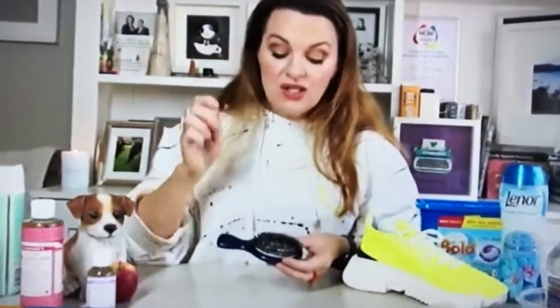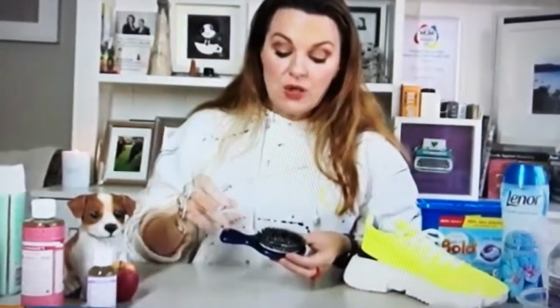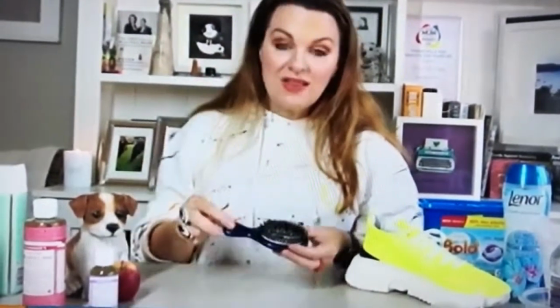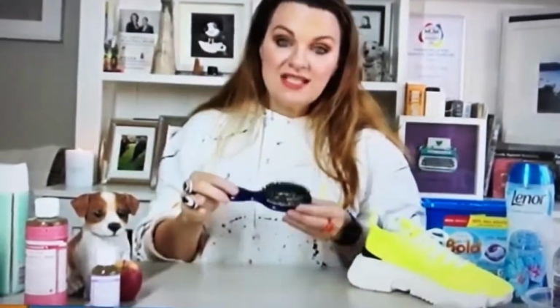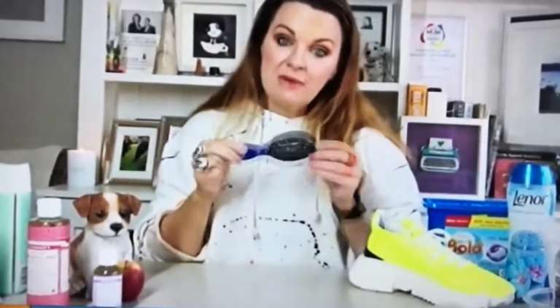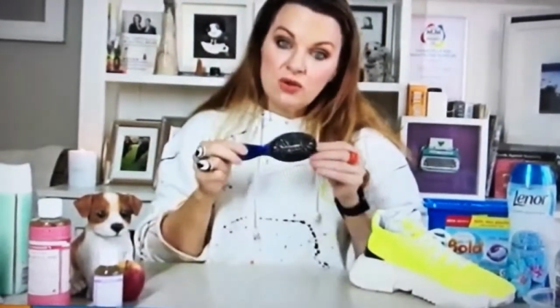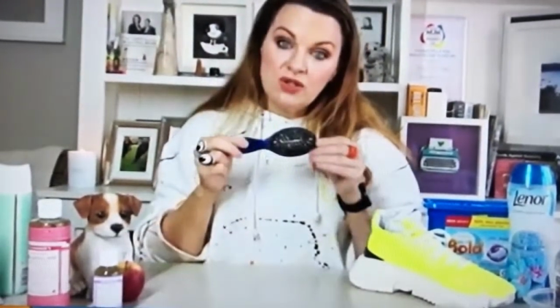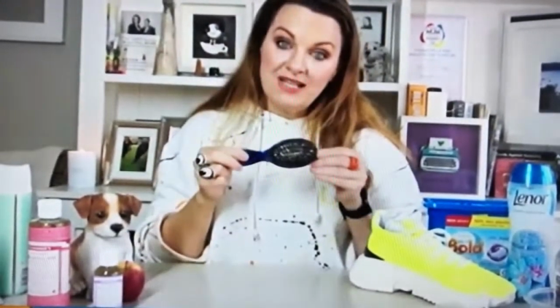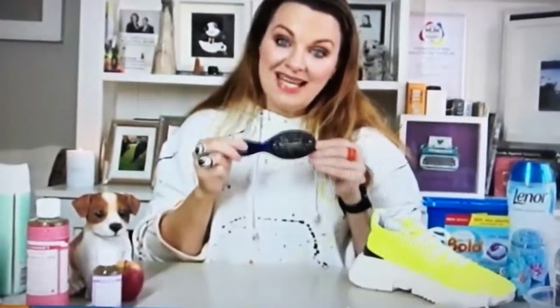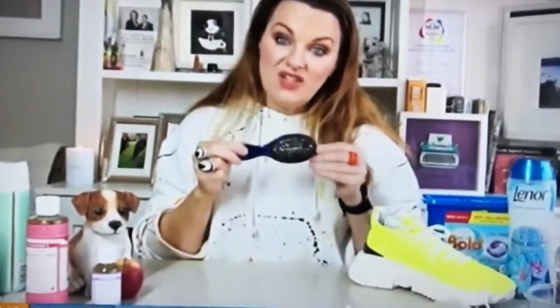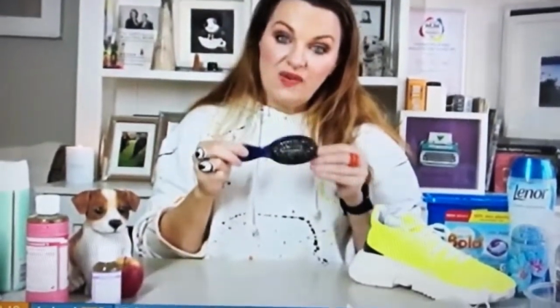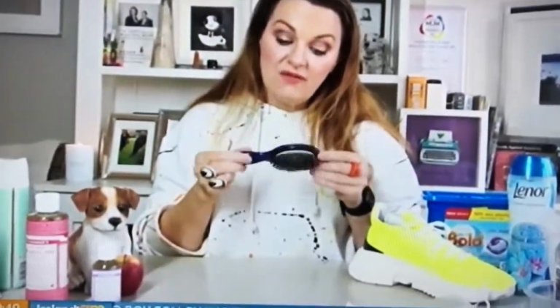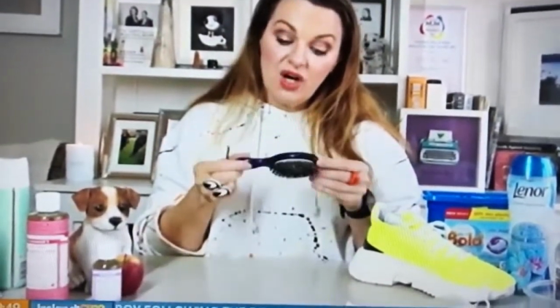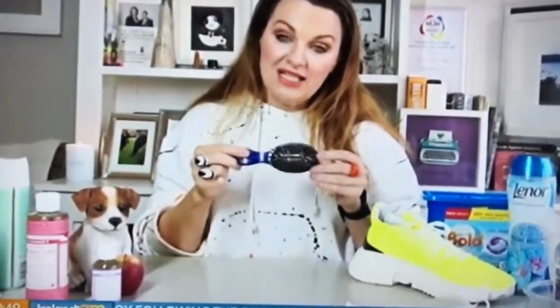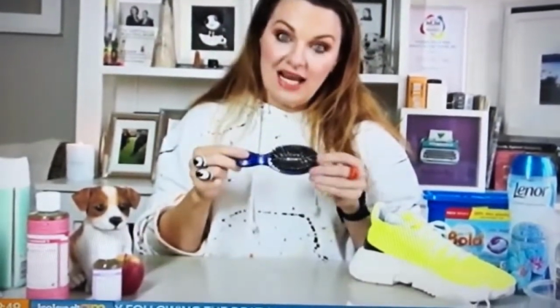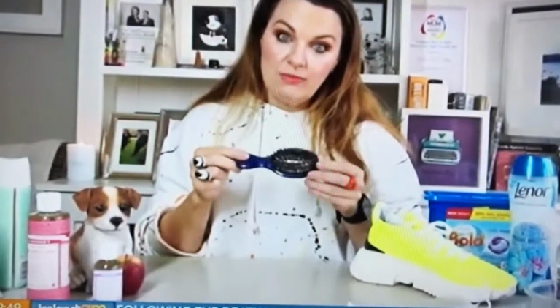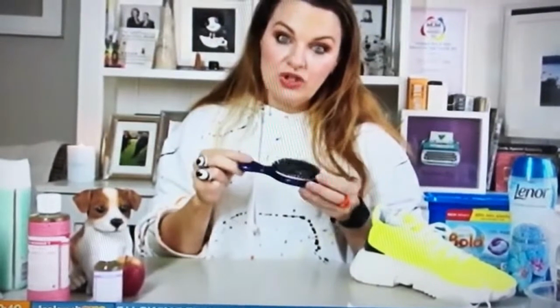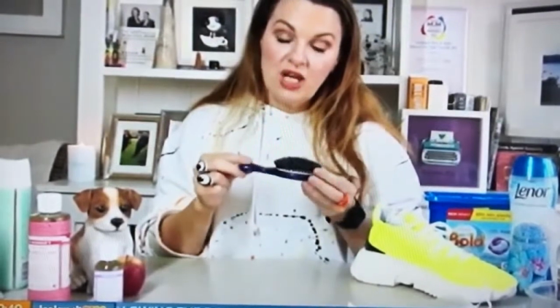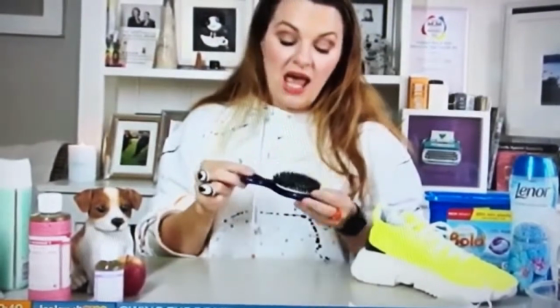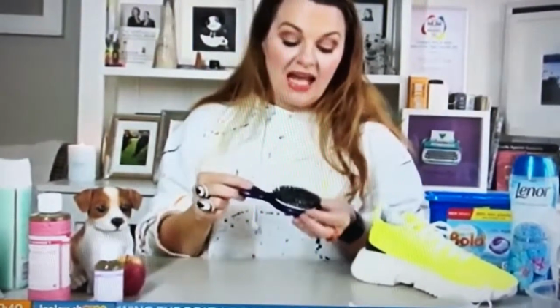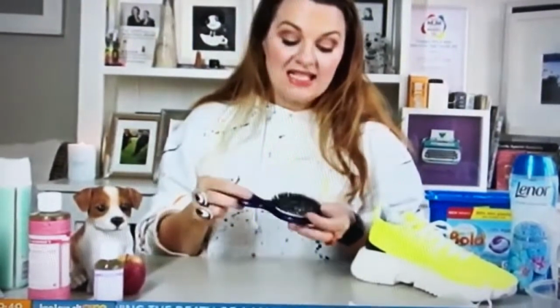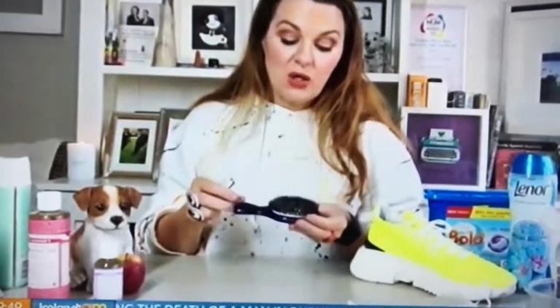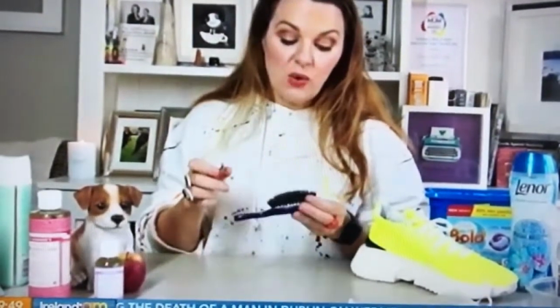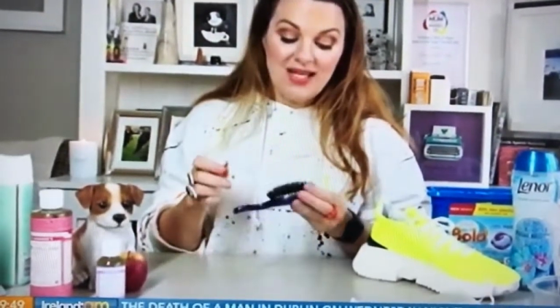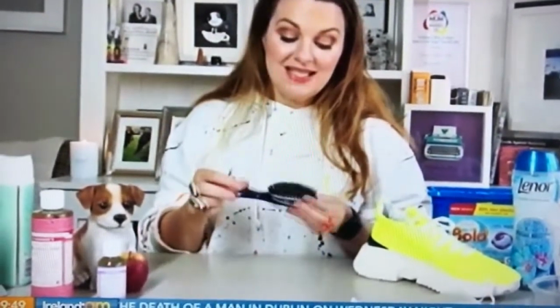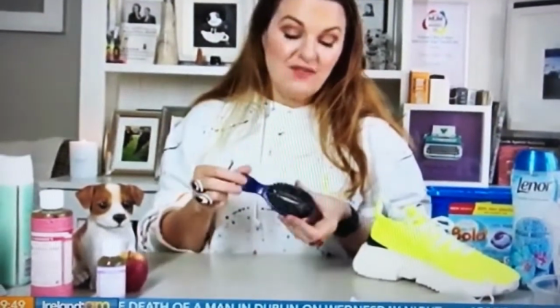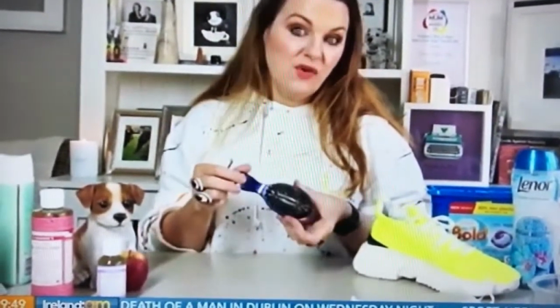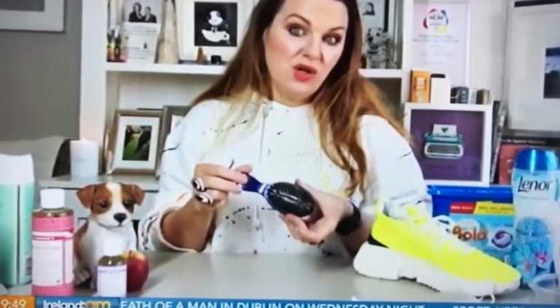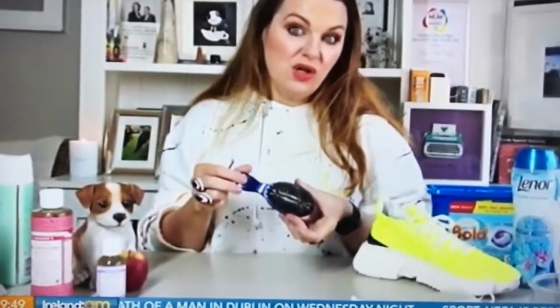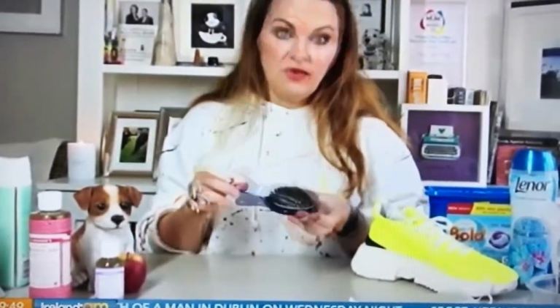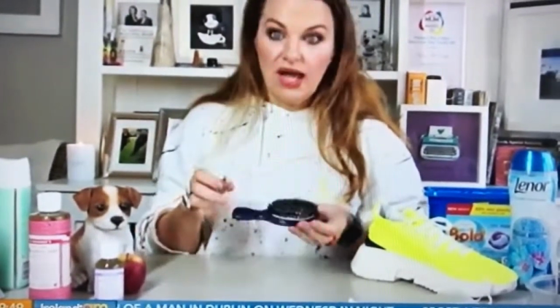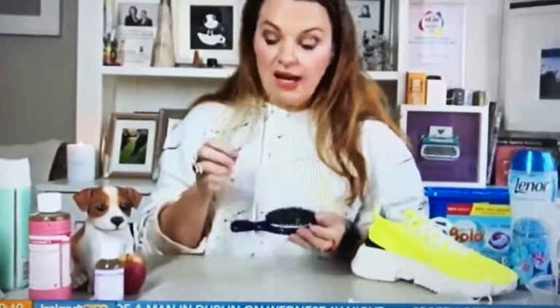So this is my daughter Minnie, age 5, her little hairbrush. And it is full of her hair.